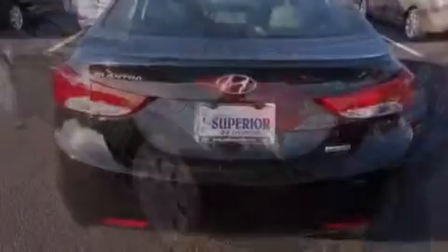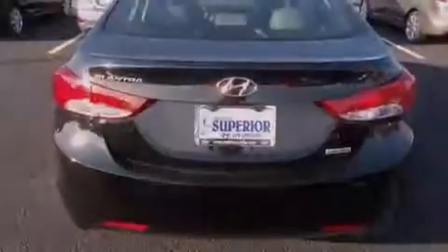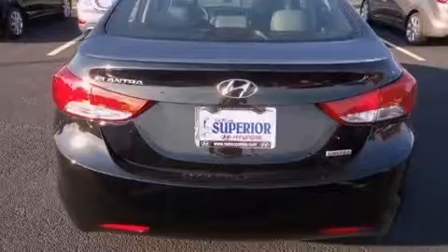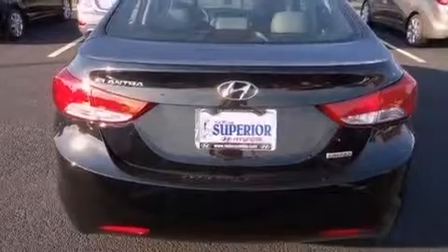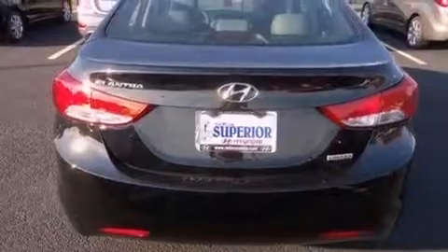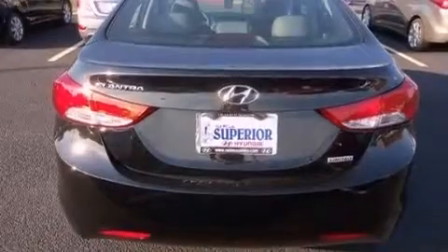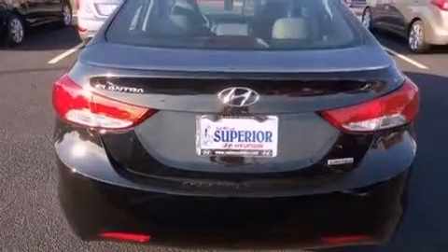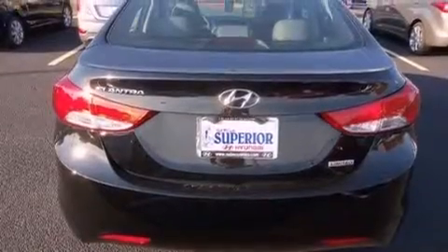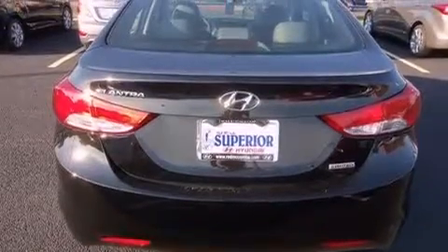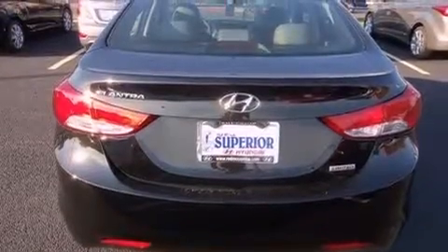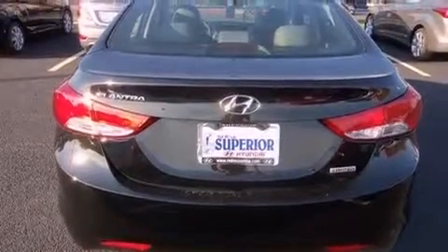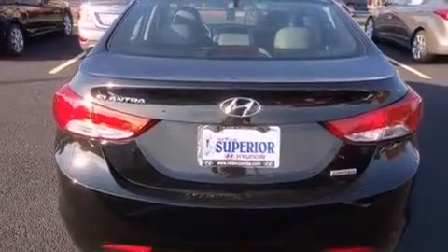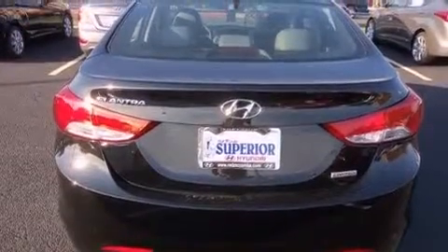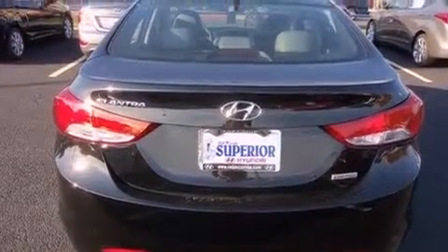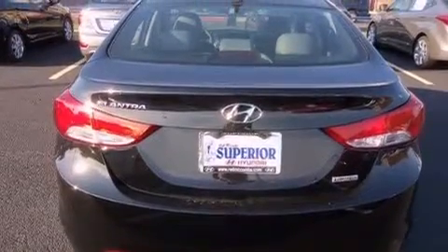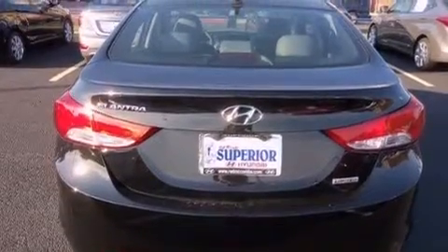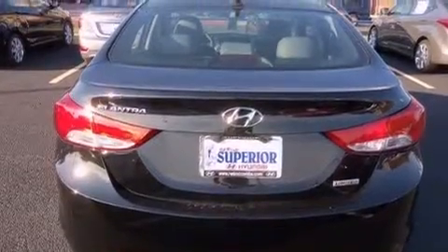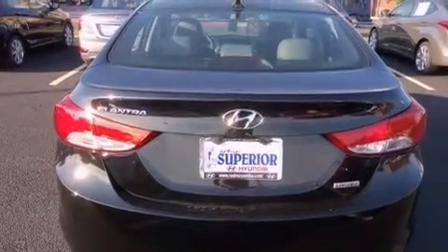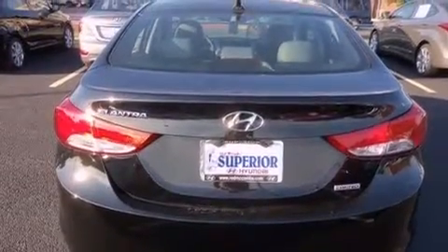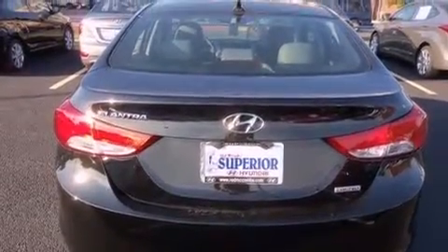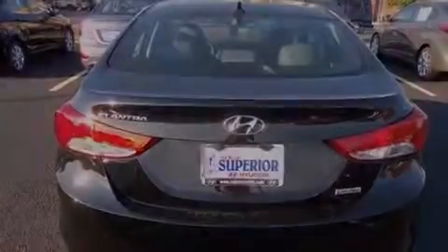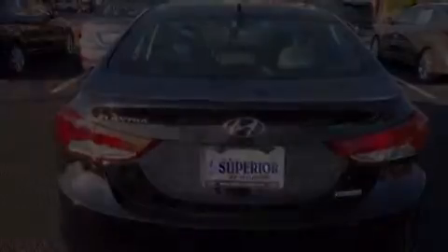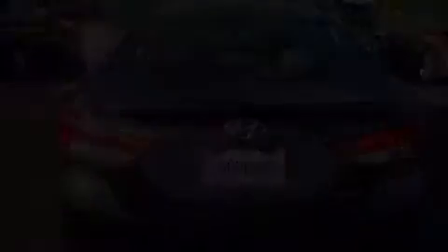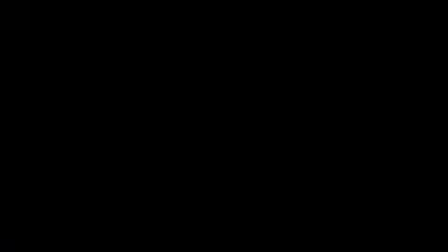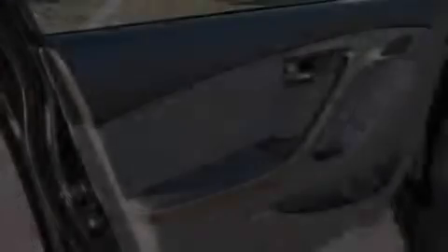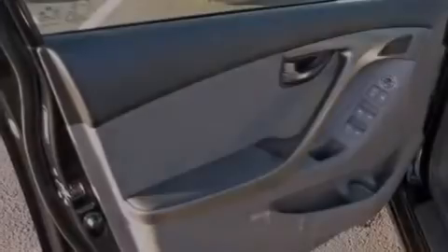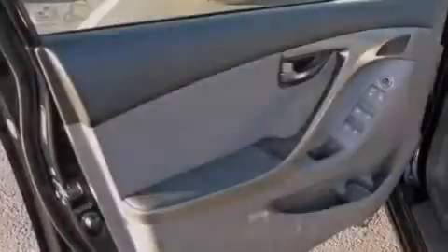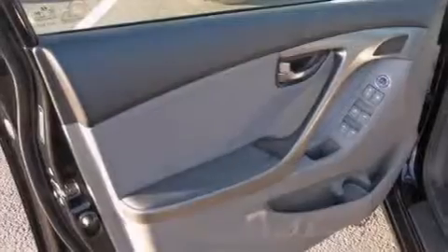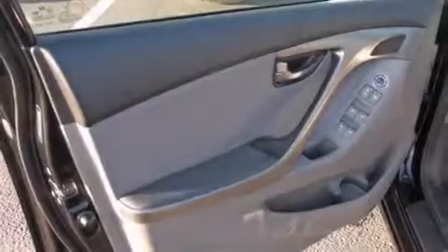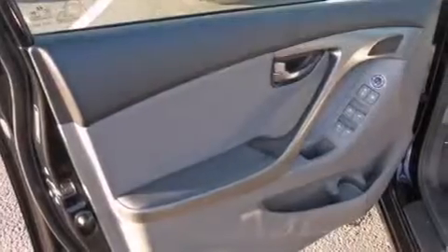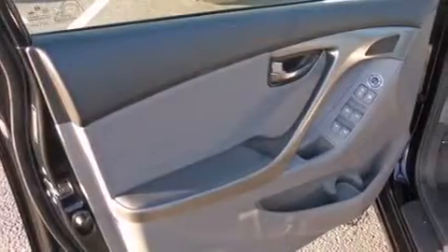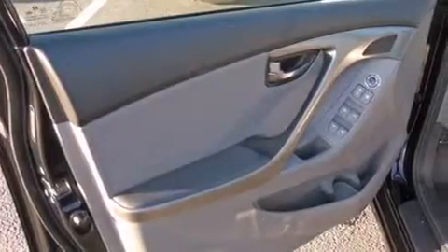Air conditioning, a pass-through rear seat, and a sunroof enables you to fill the cabin with fresh air at the push of a button.